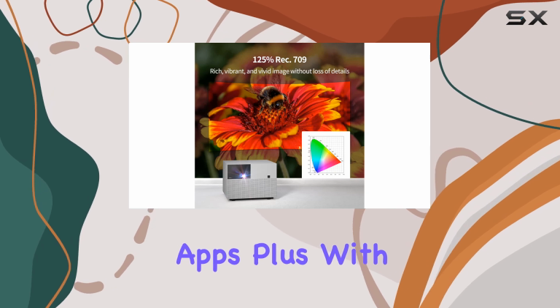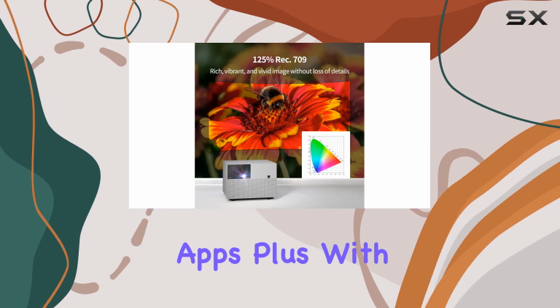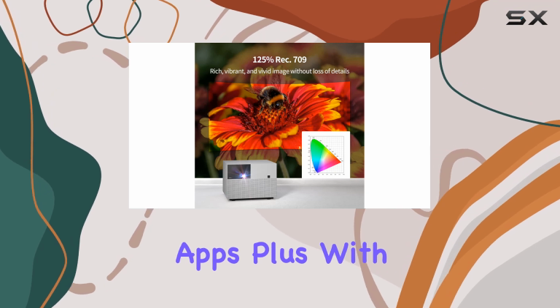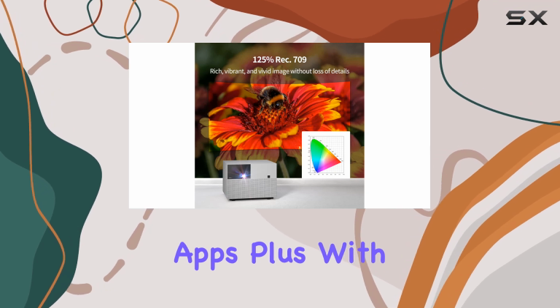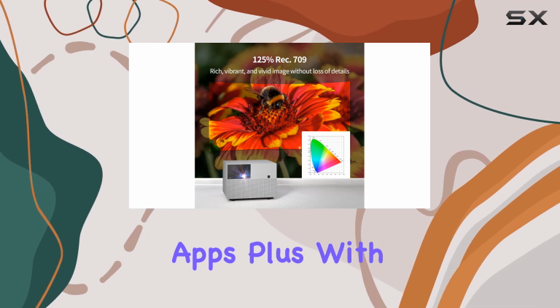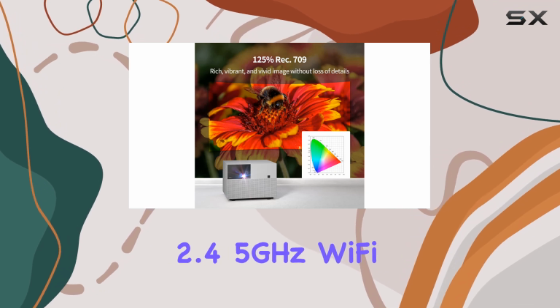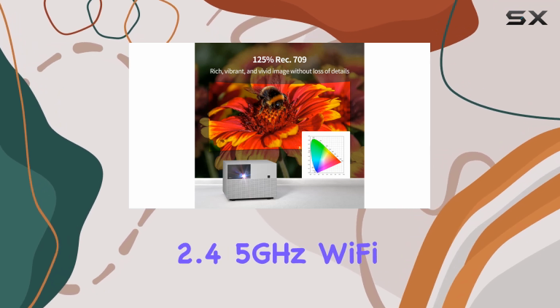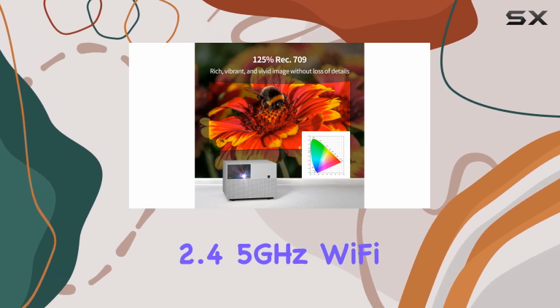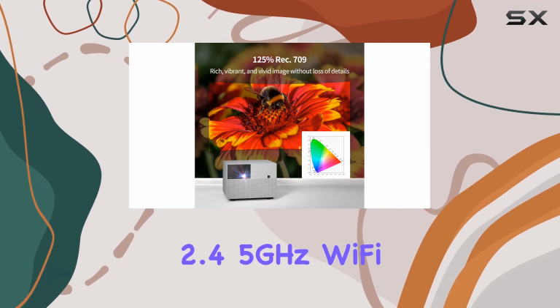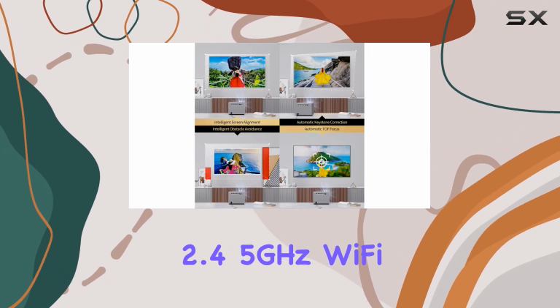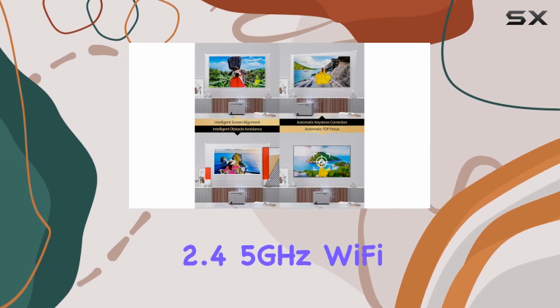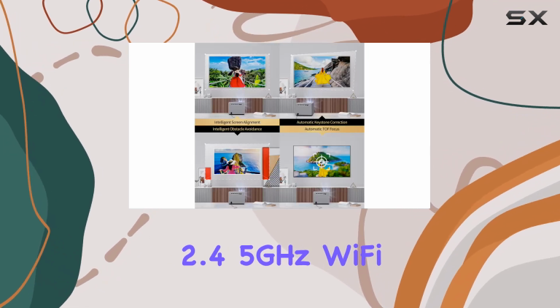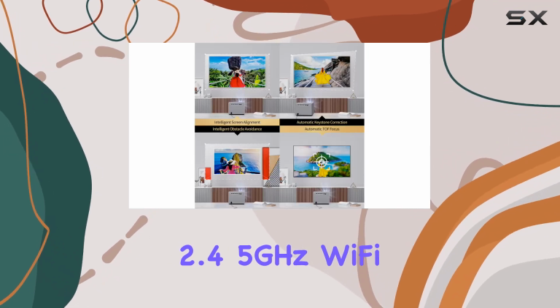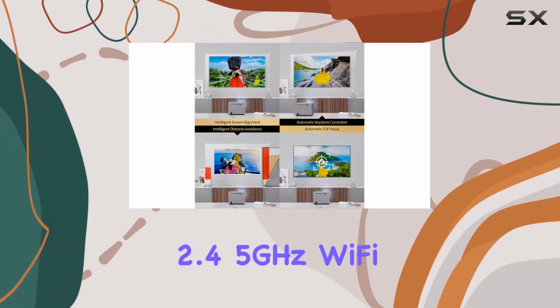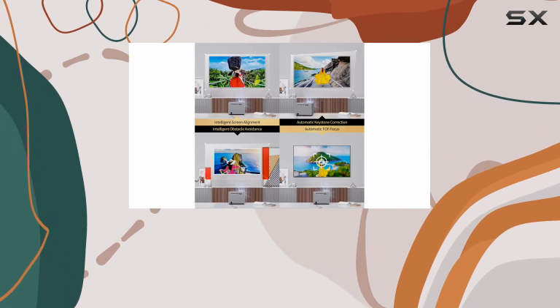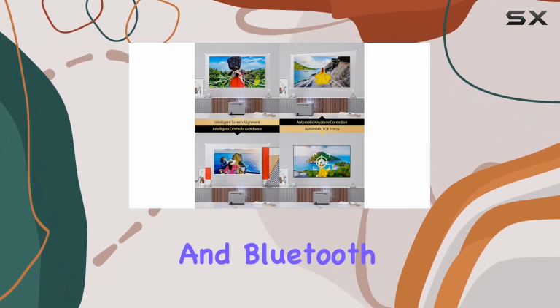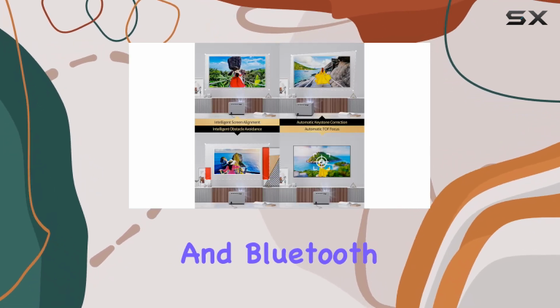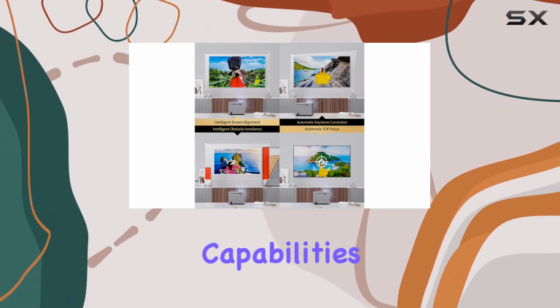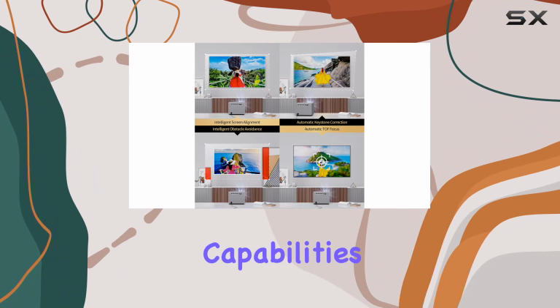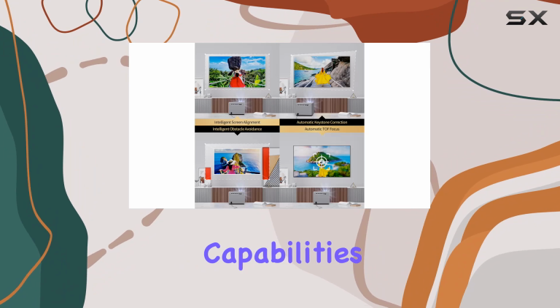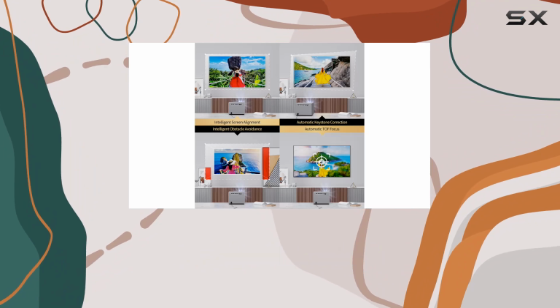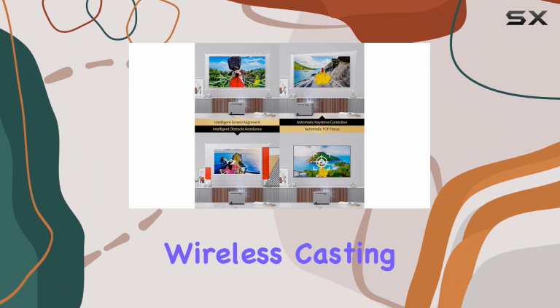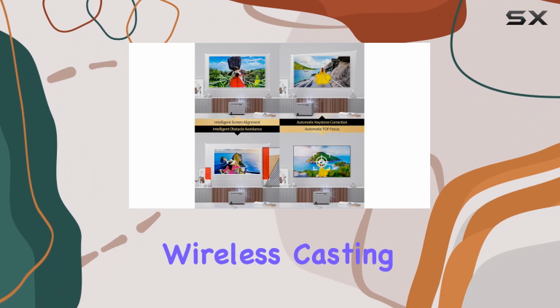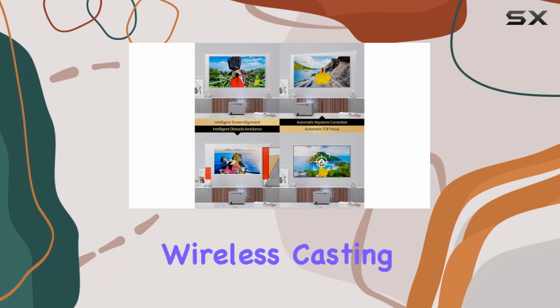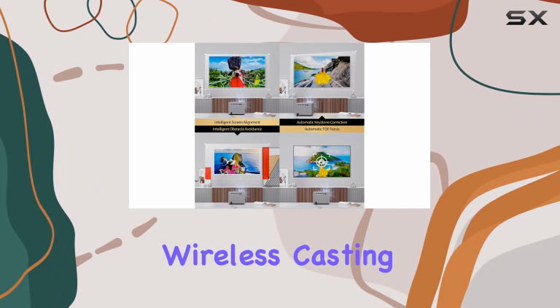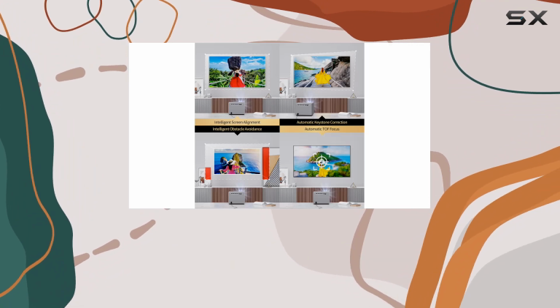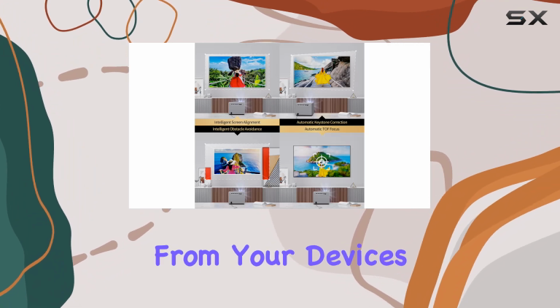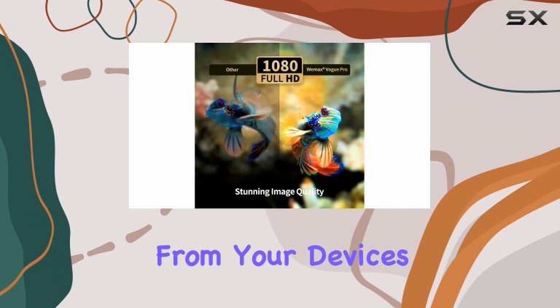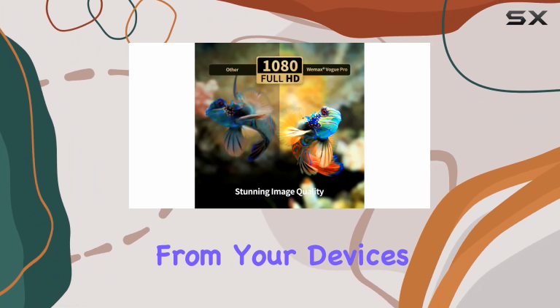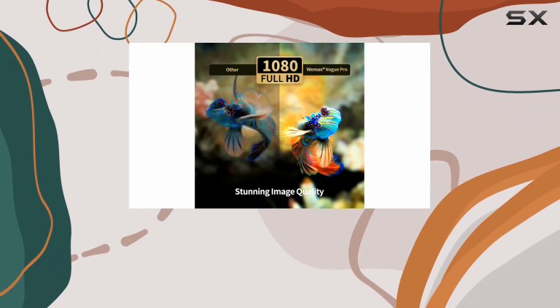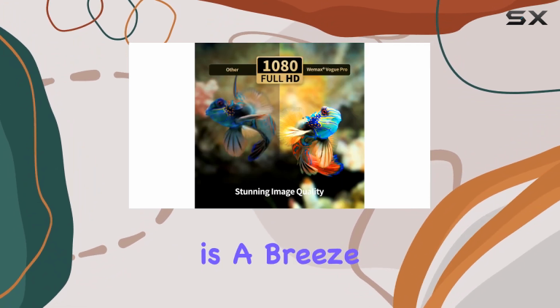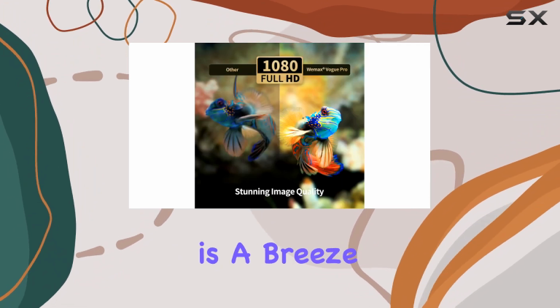Plus, with 2.45 GHz Wi-Fi and Bluetooth capabilities, wireless casting from your devices is a breeze.